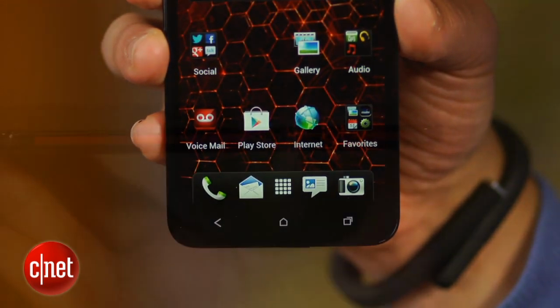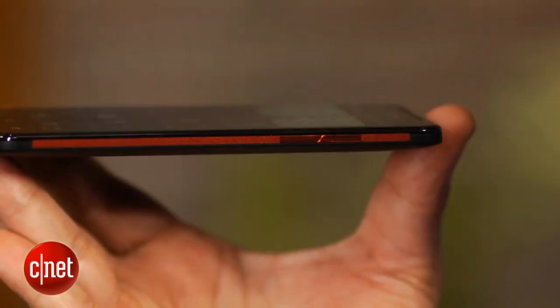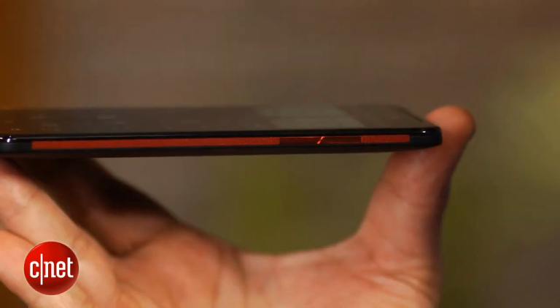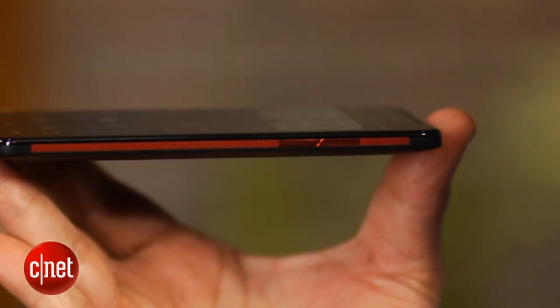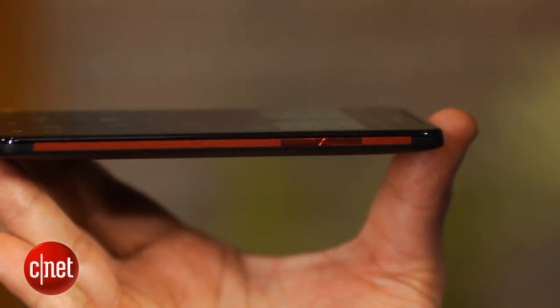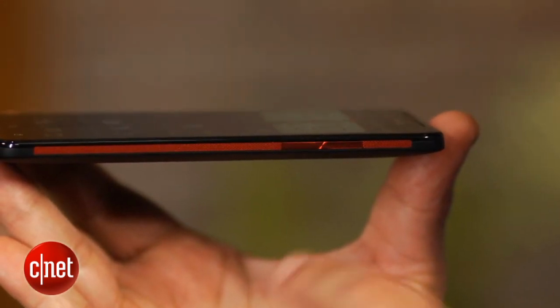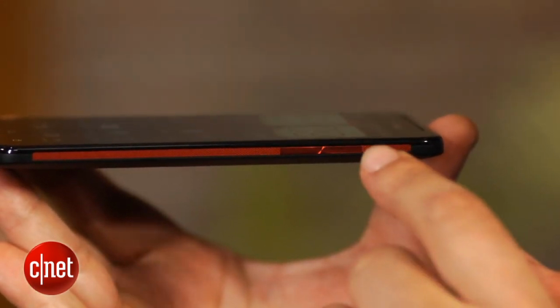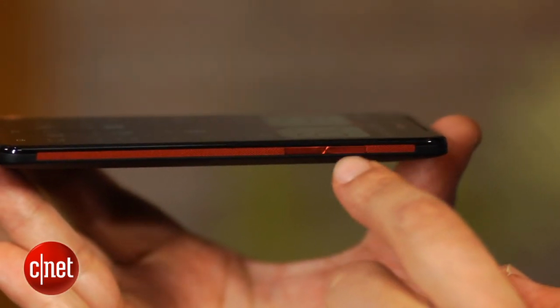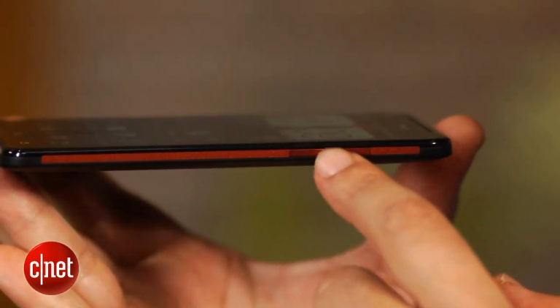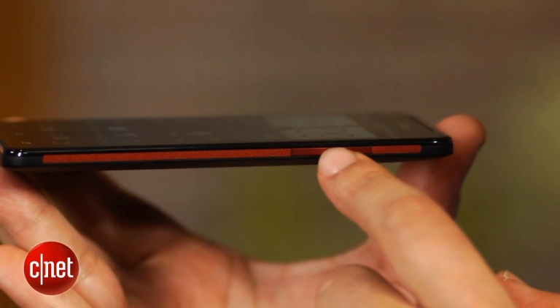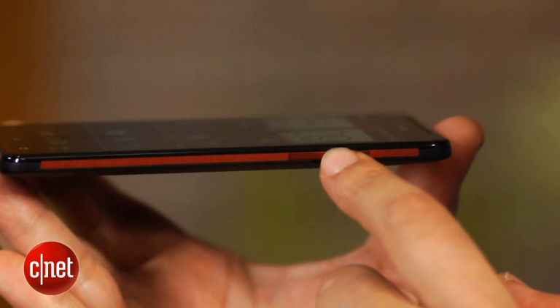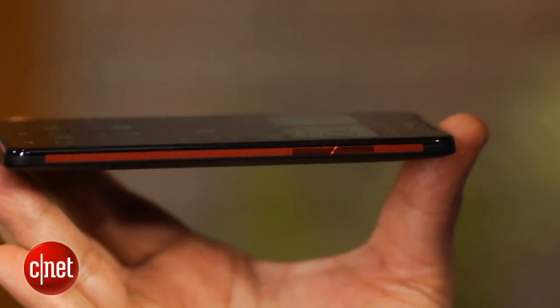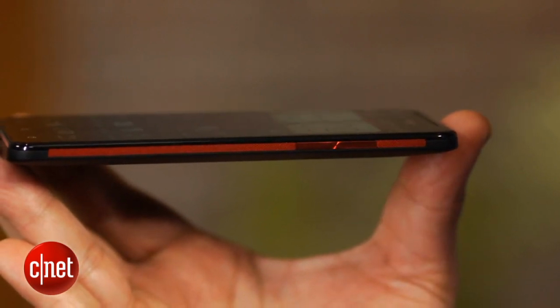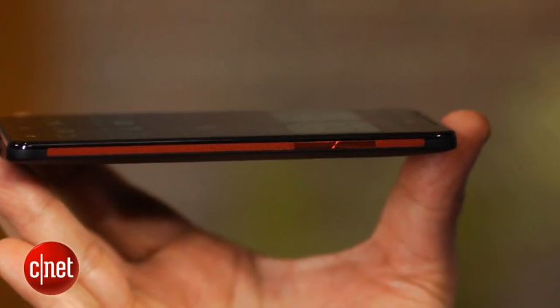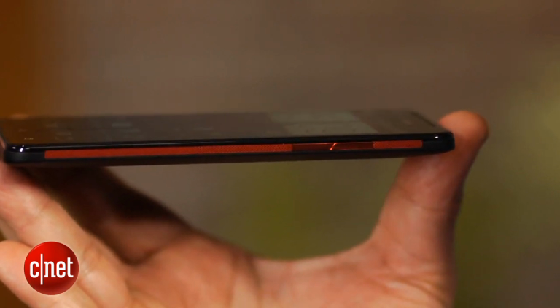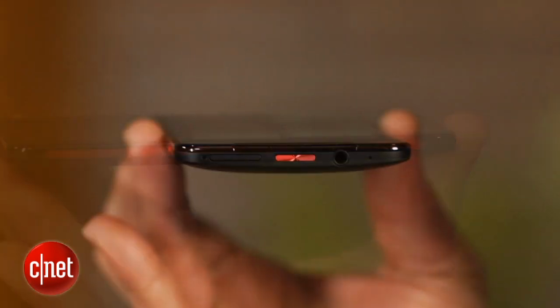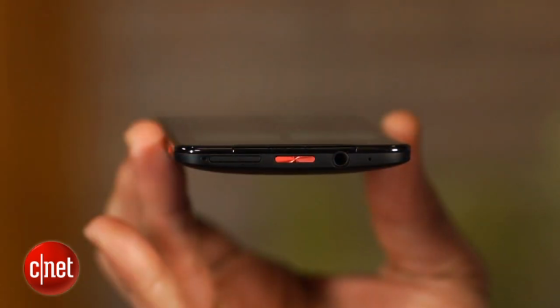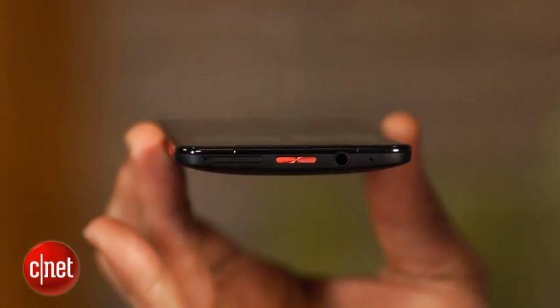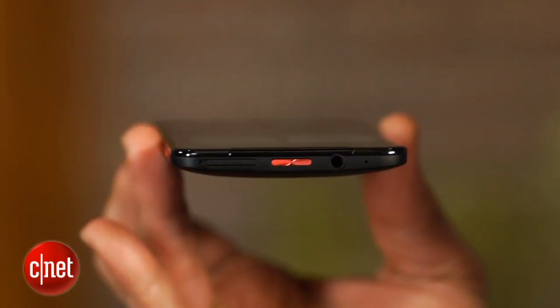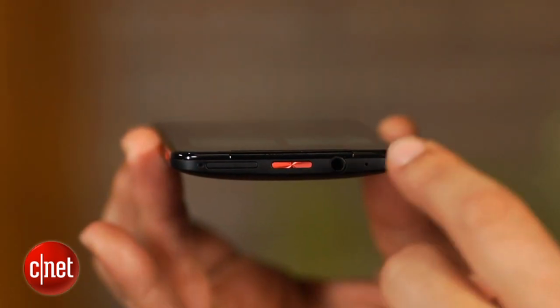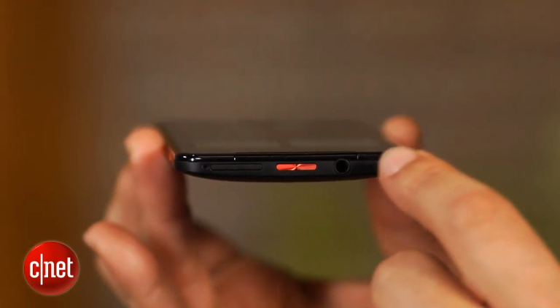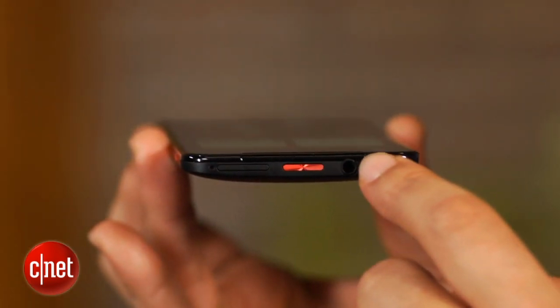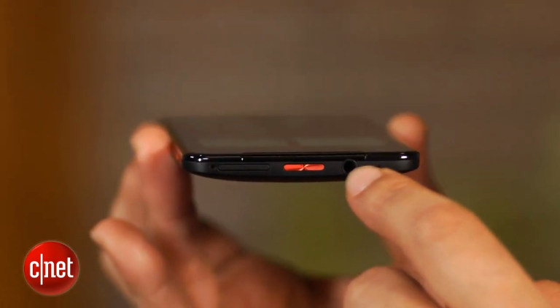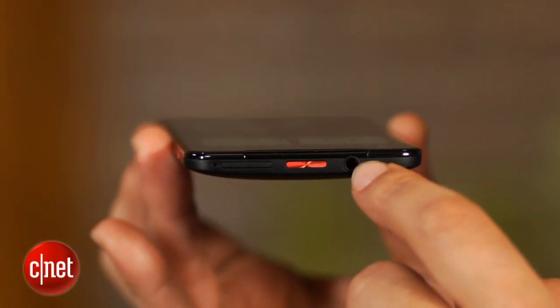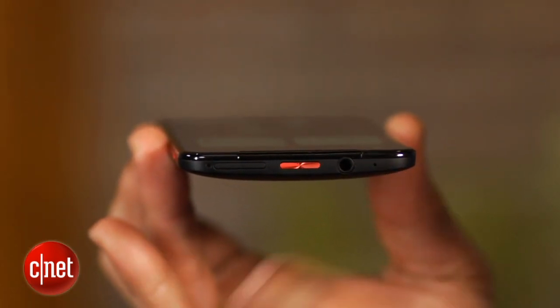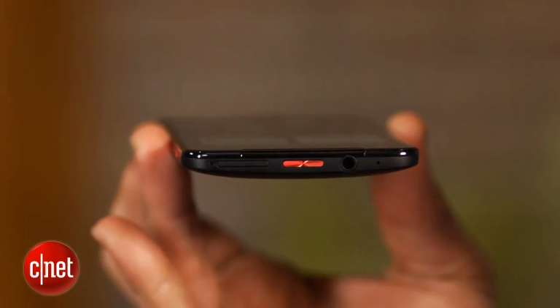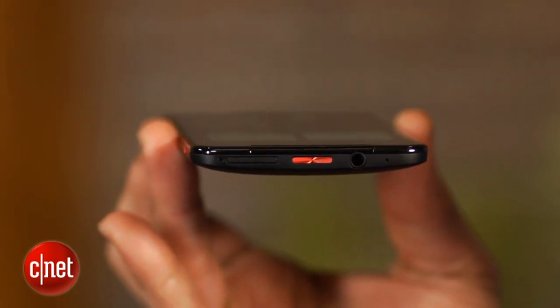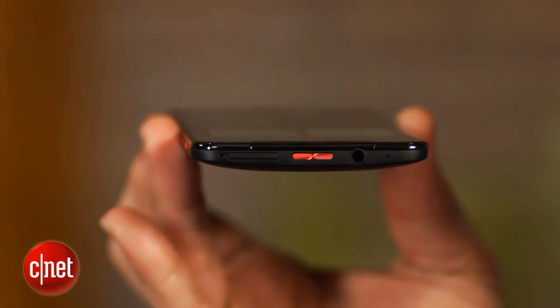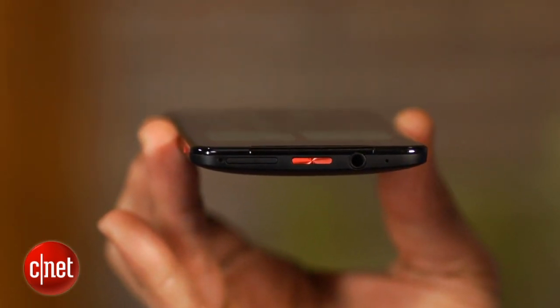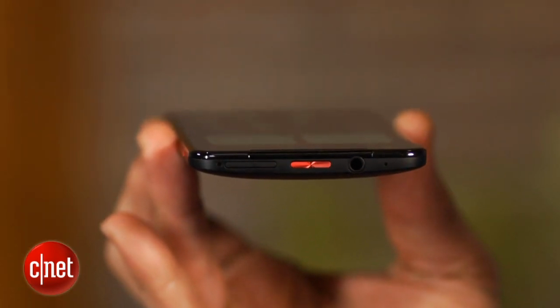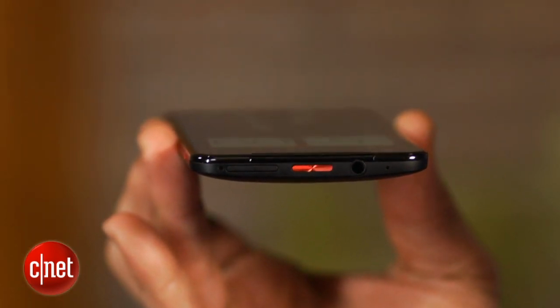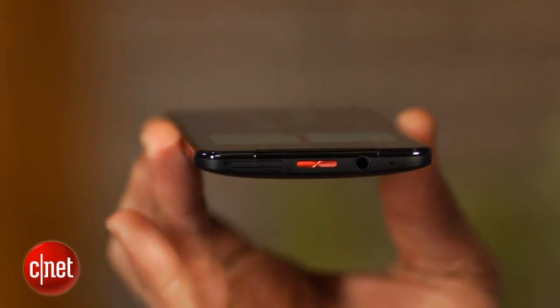The right holds a long volume bar, while up top is a headphone jack, power button, and SIM card slot.